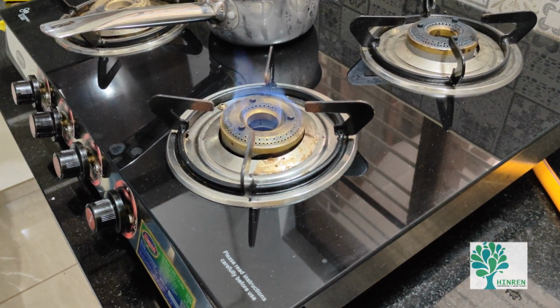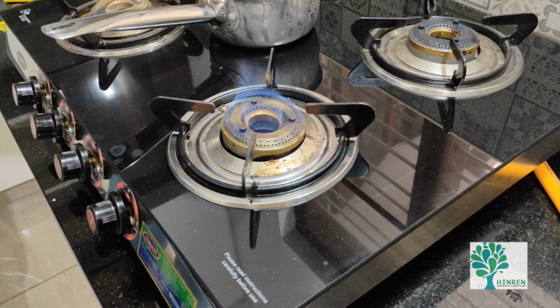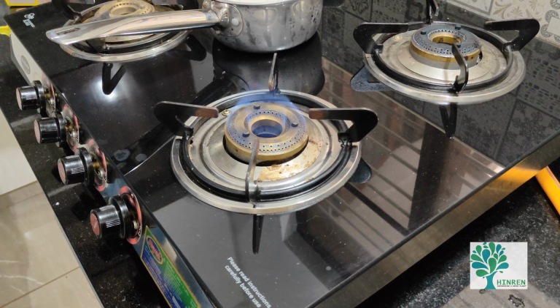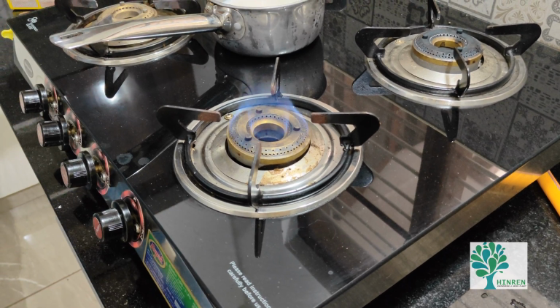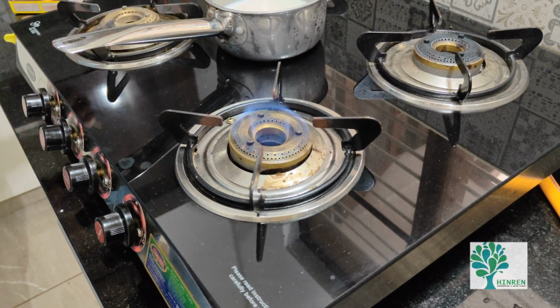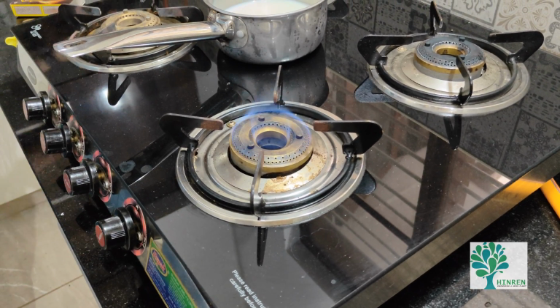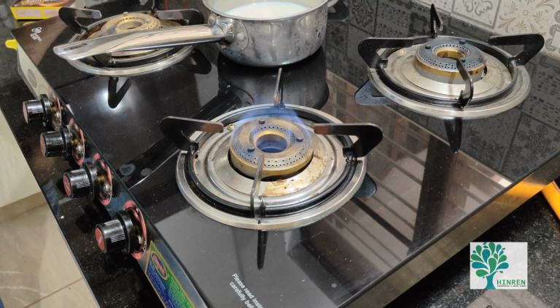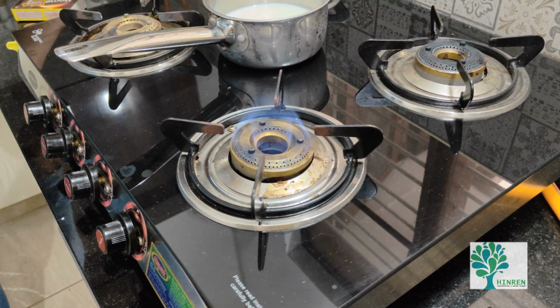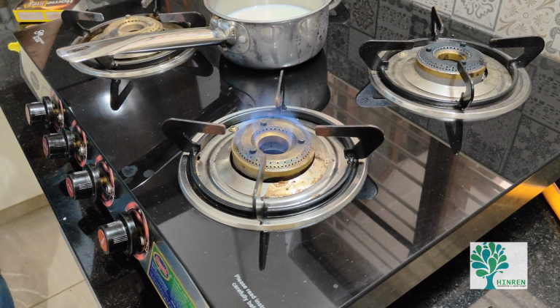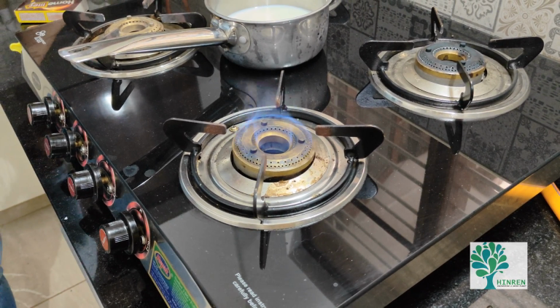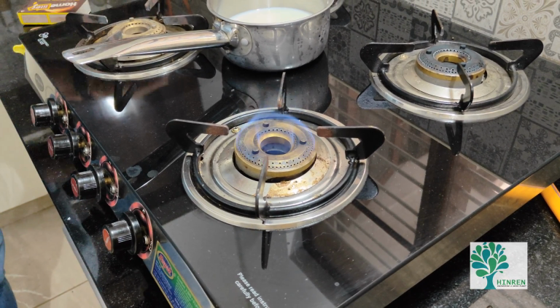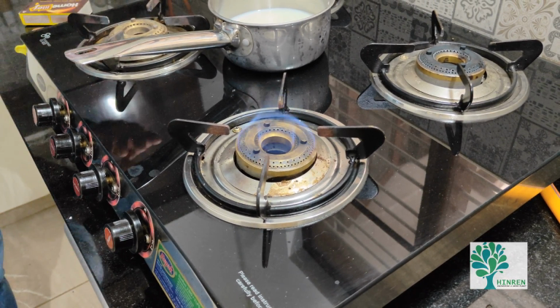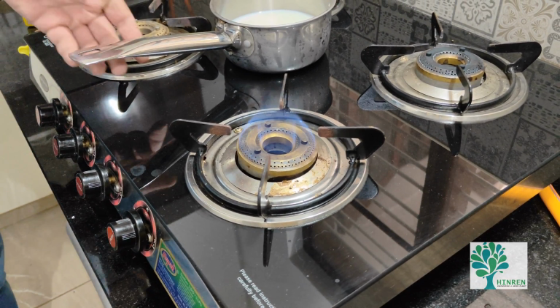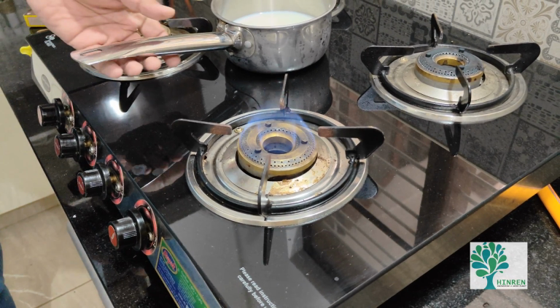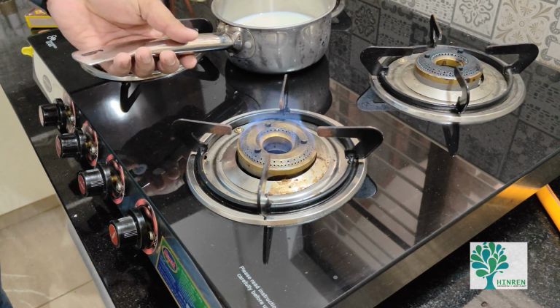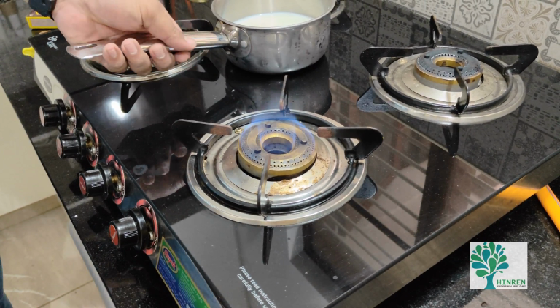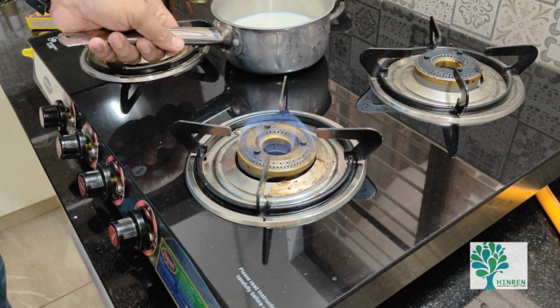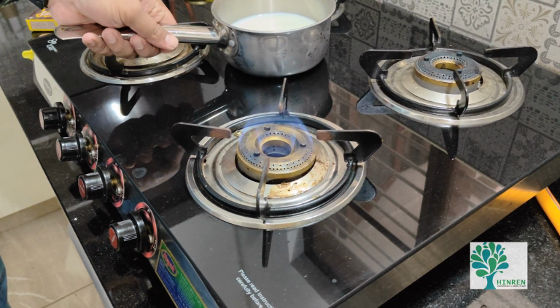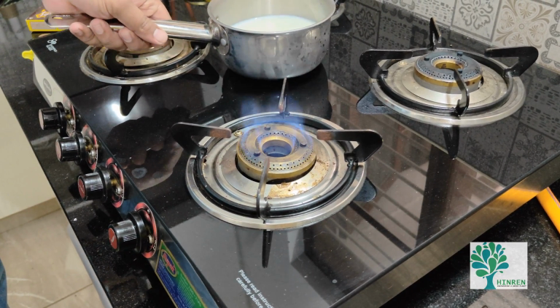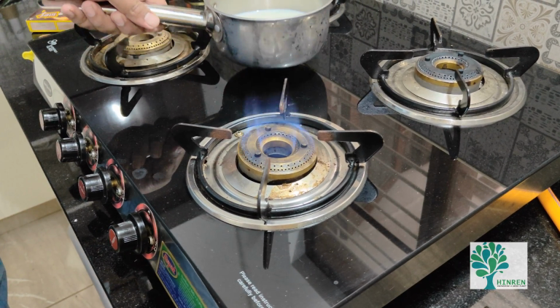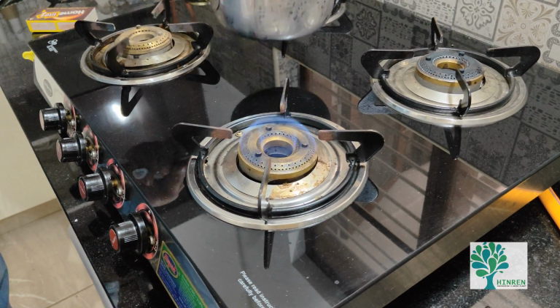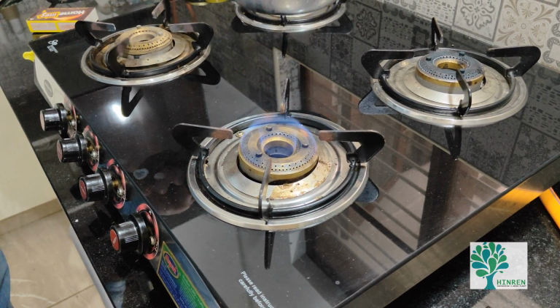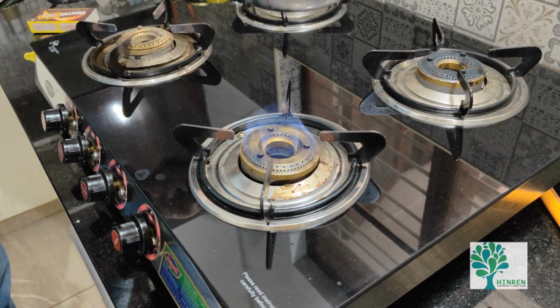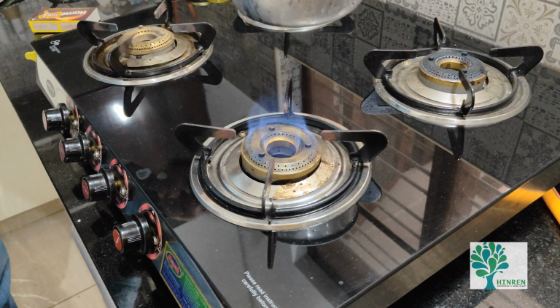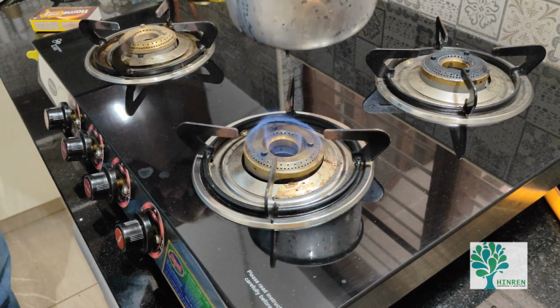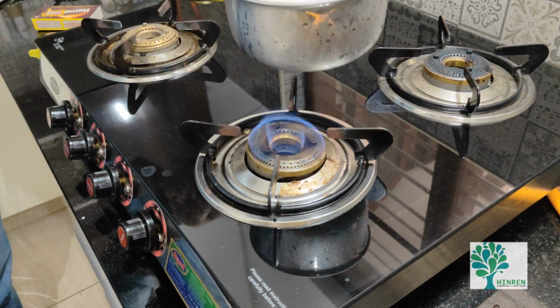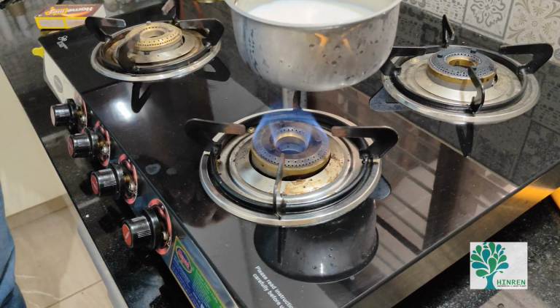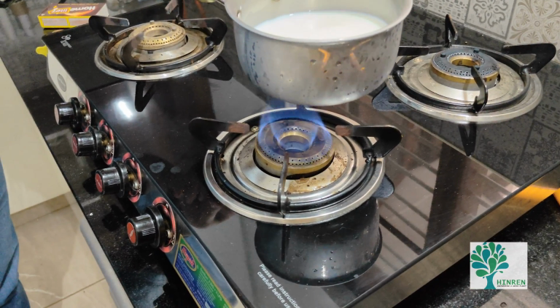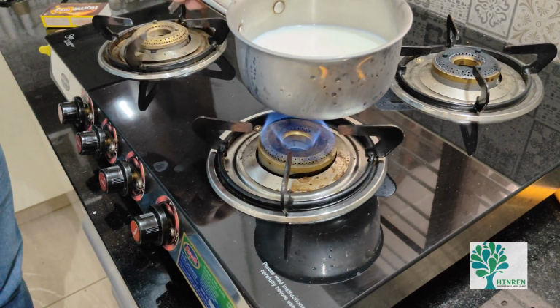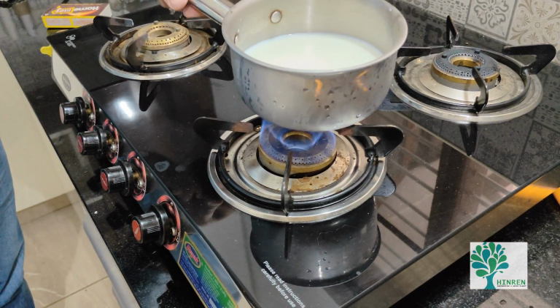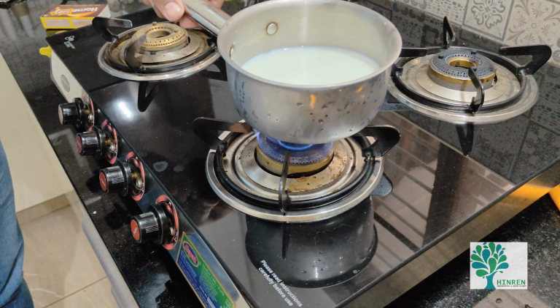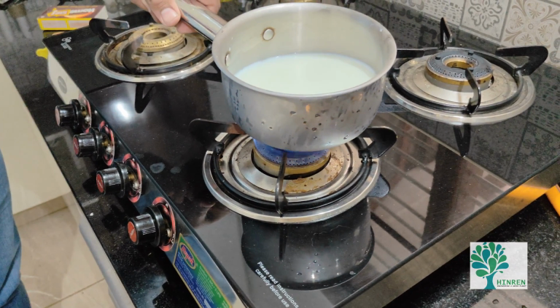See, almost a colorless flame. I am making some tea, so I will put some milk here.